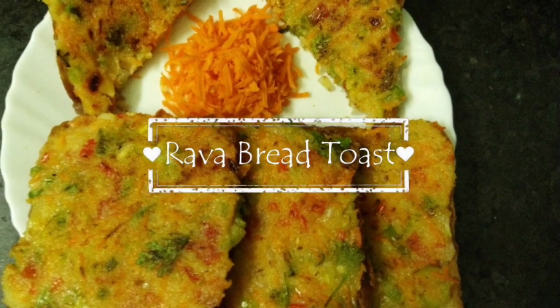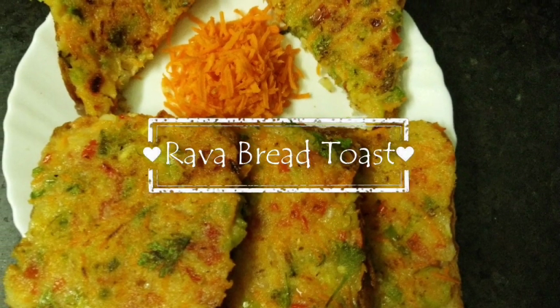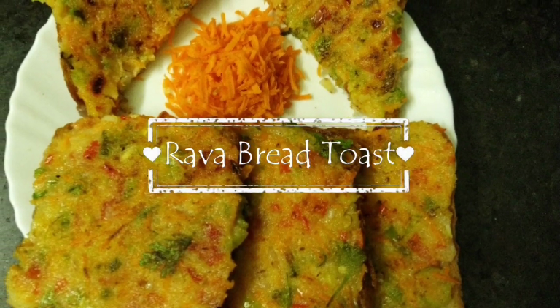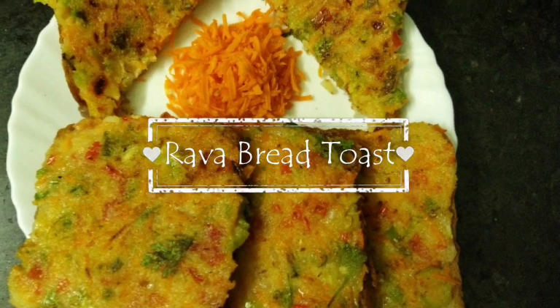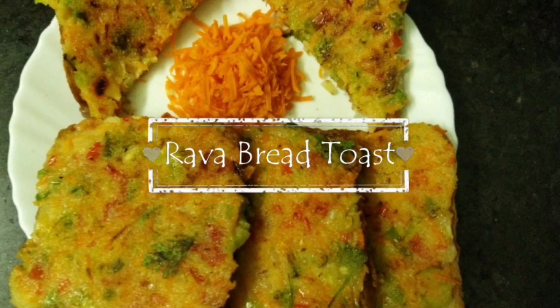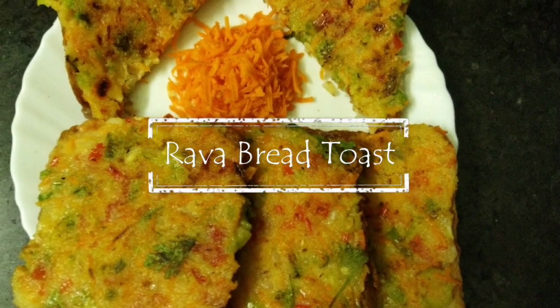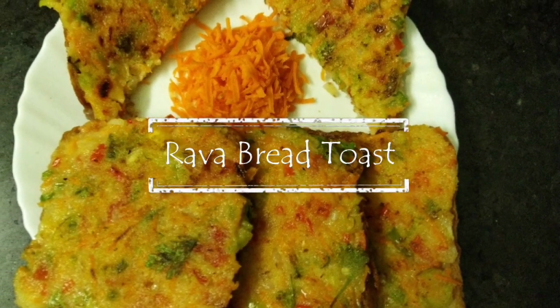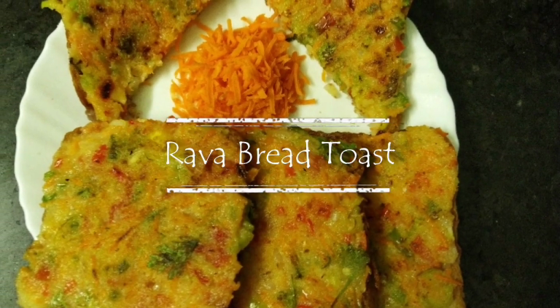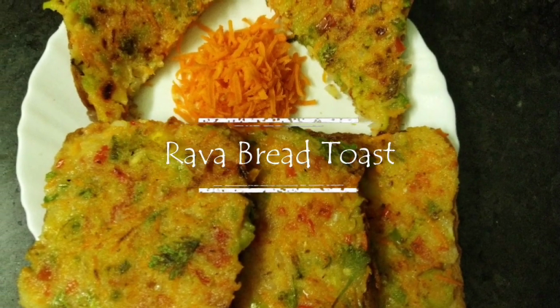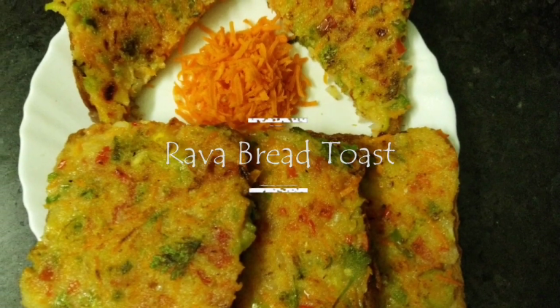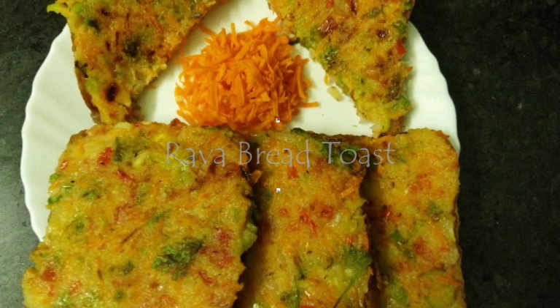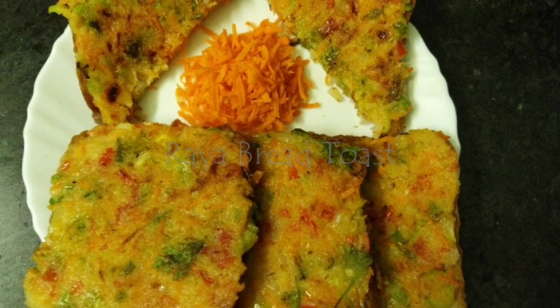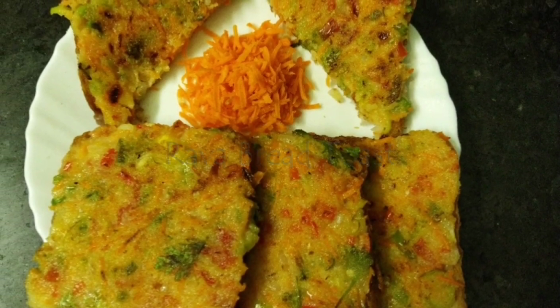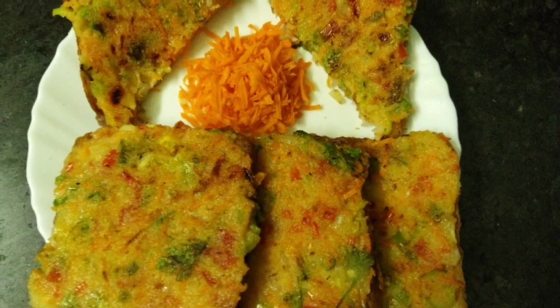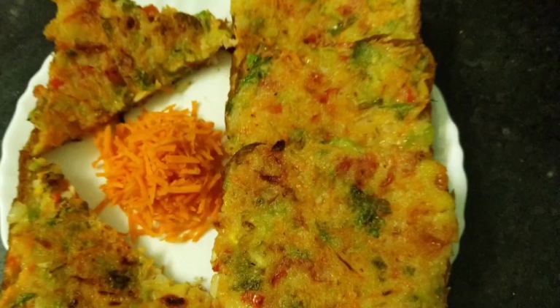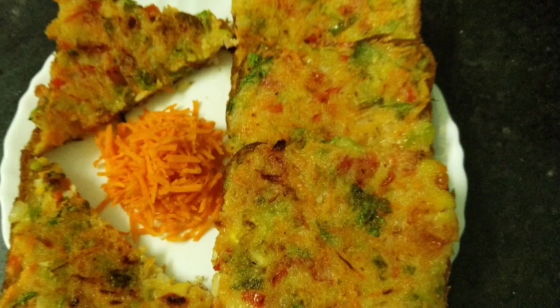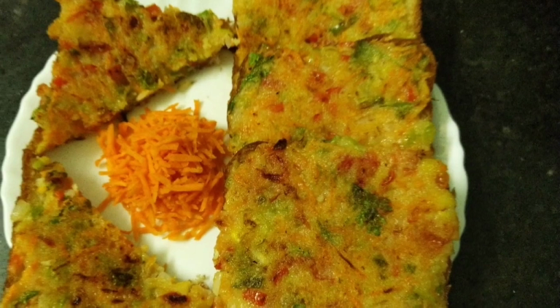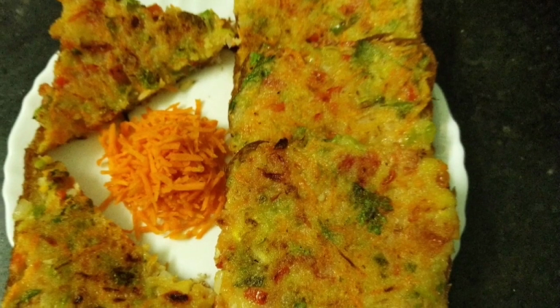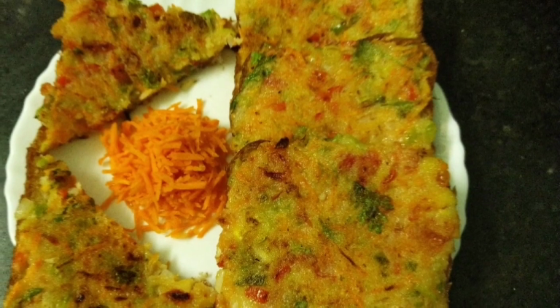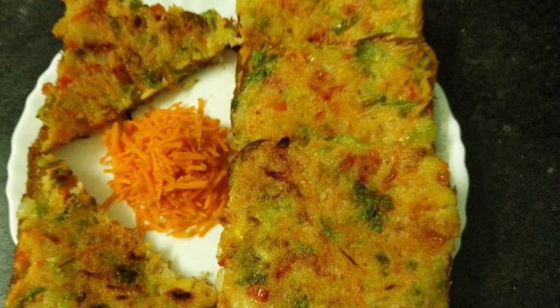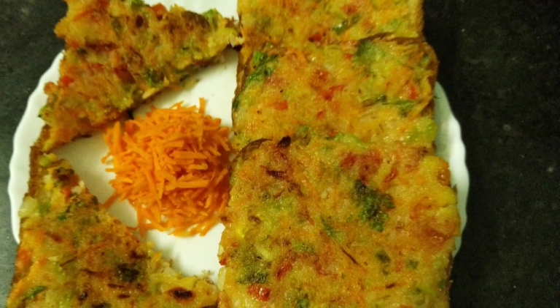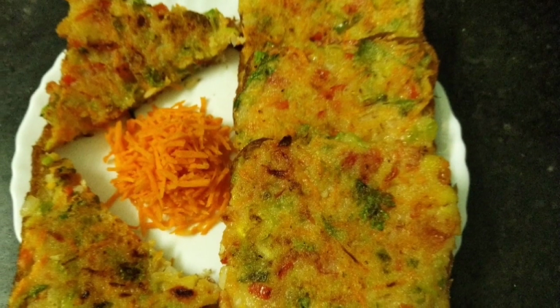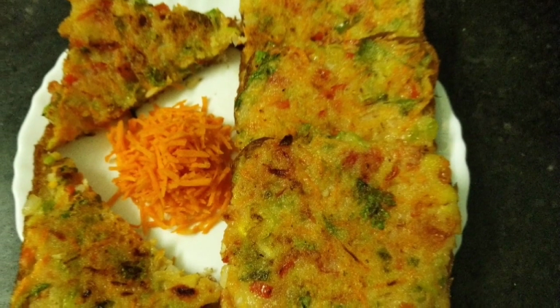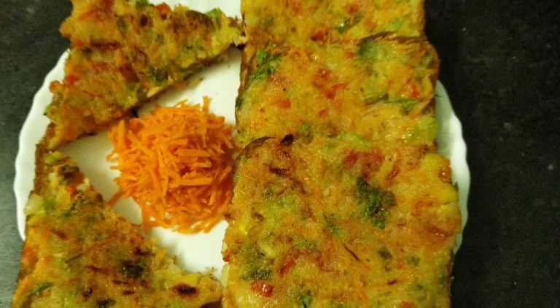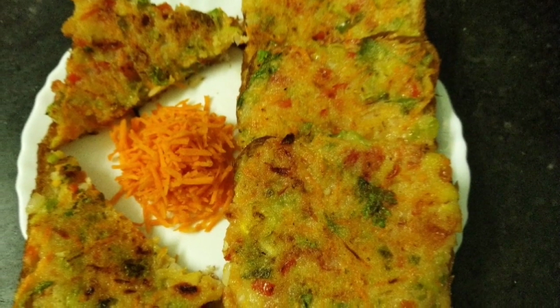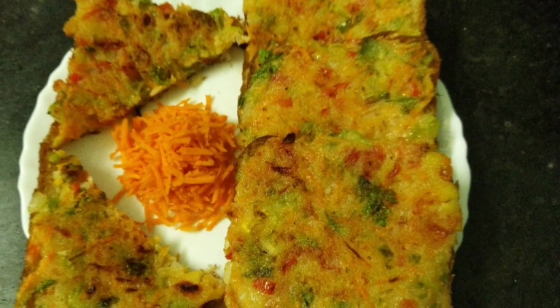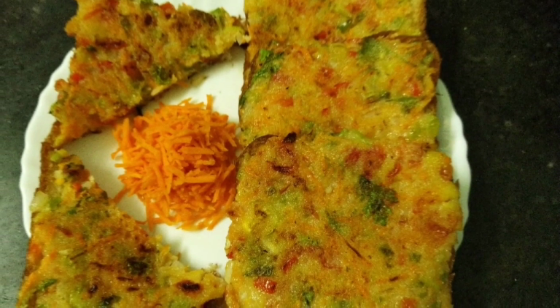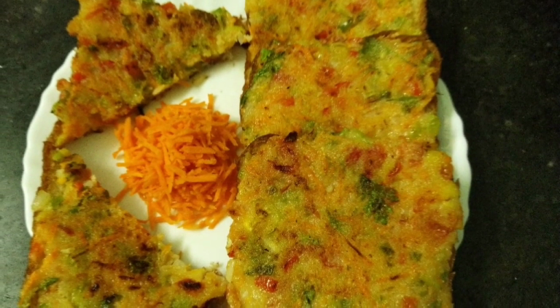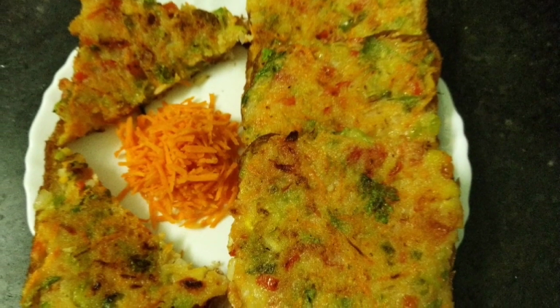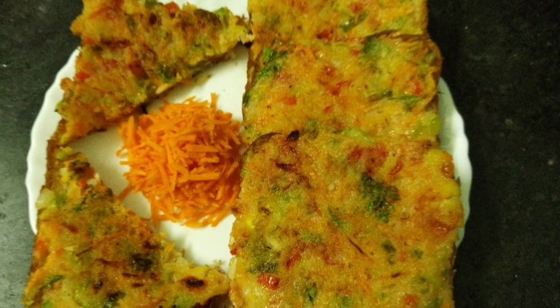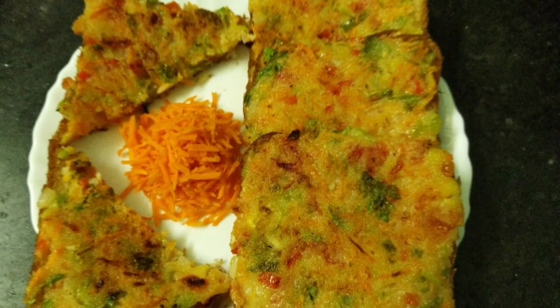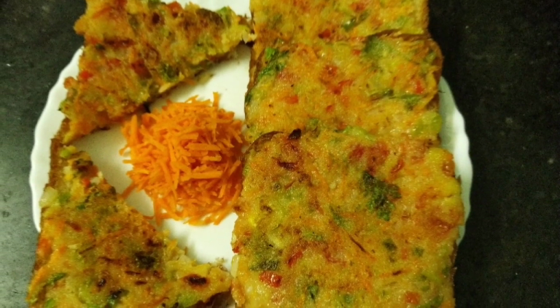Hi guys, welcome to Mom's Chesty Recipes. Today, I'm going to show you a great bread toast.